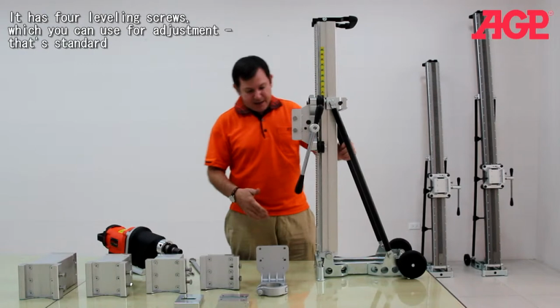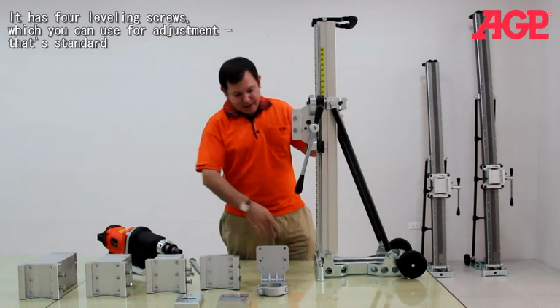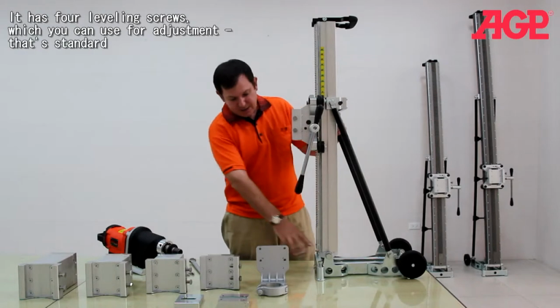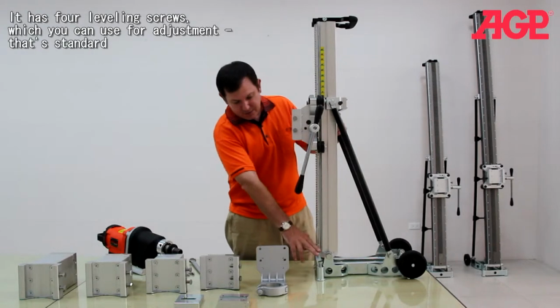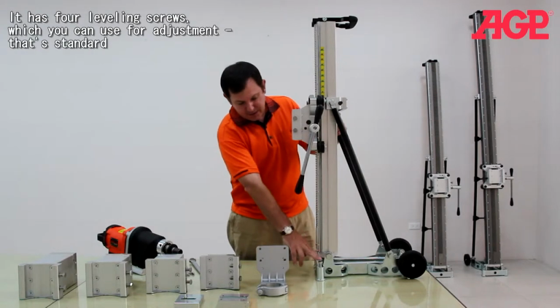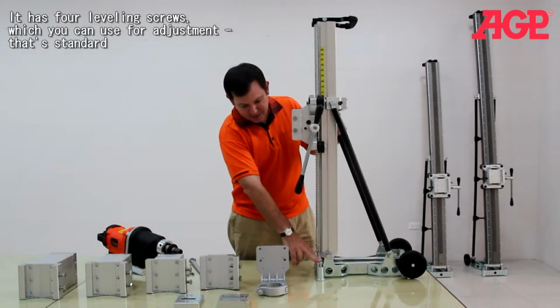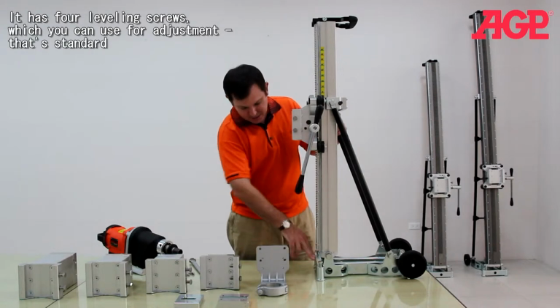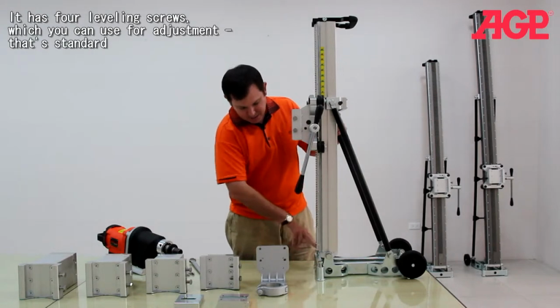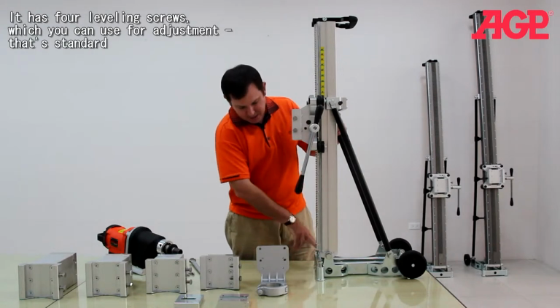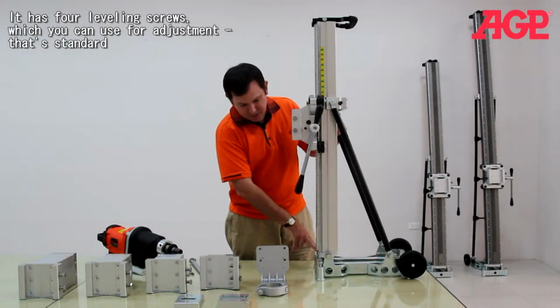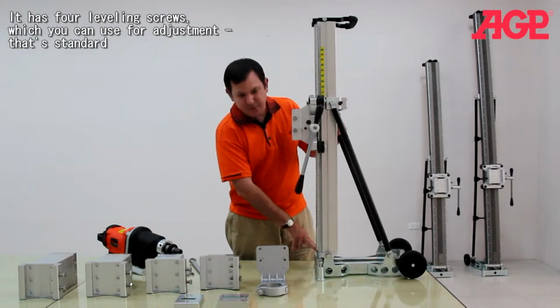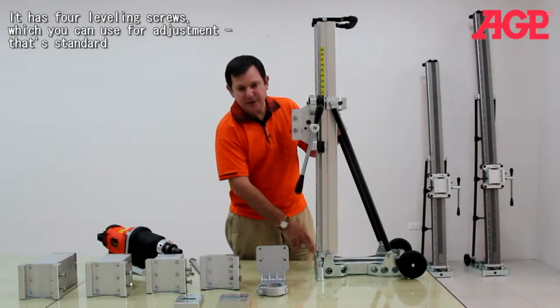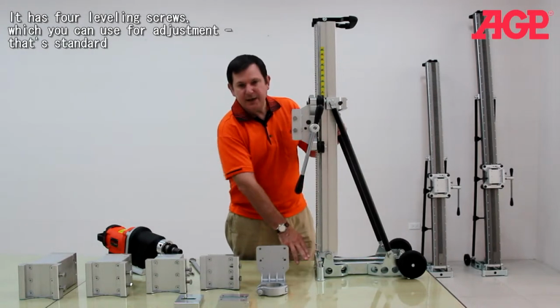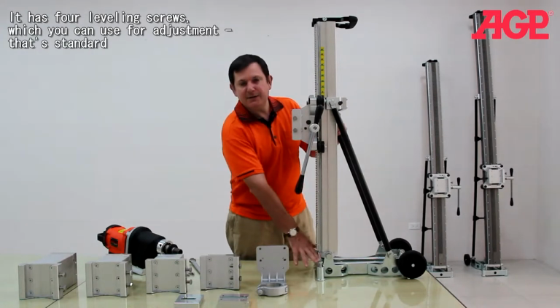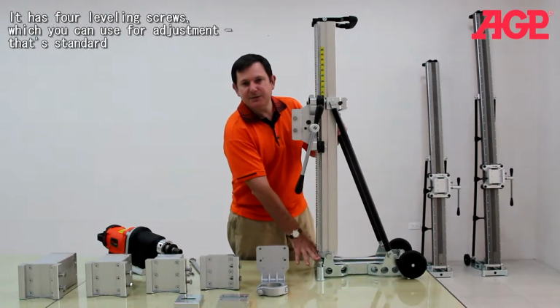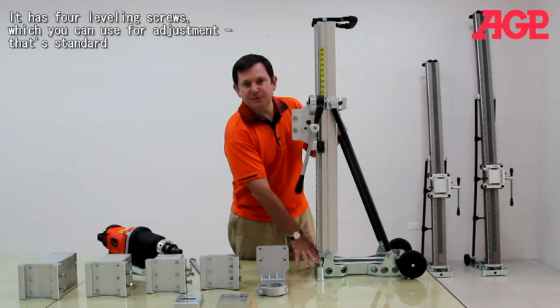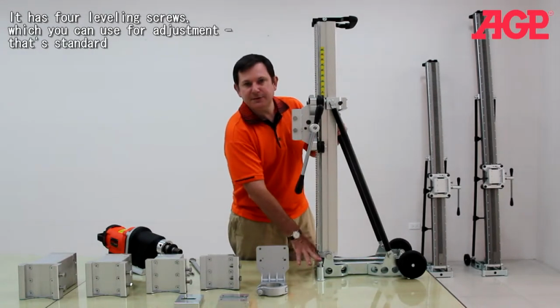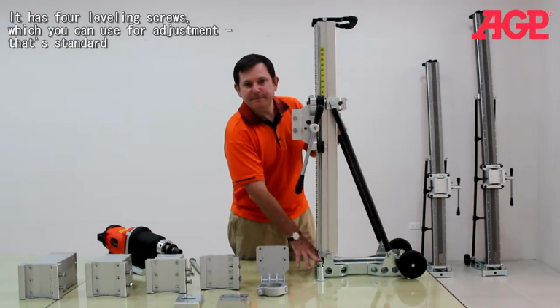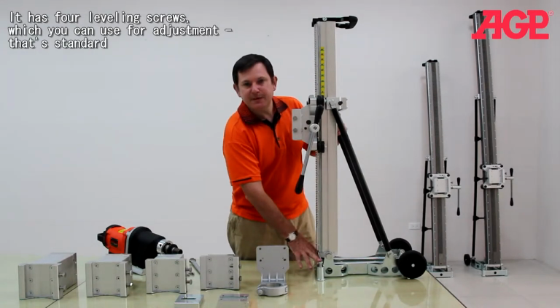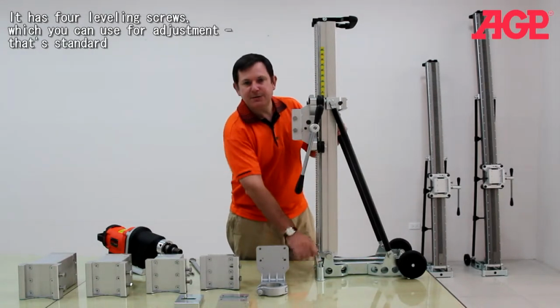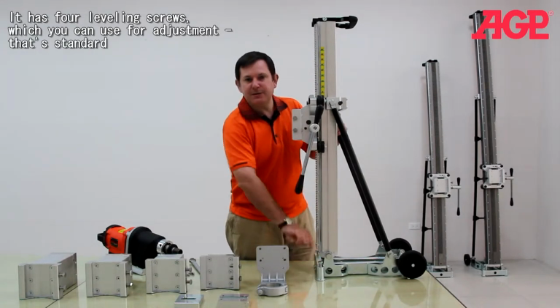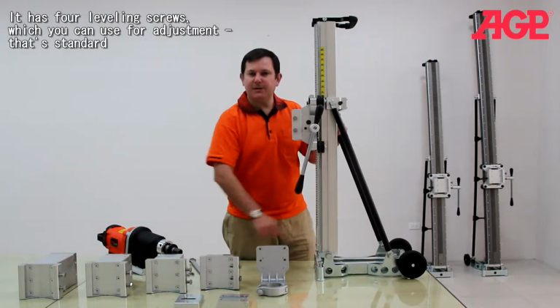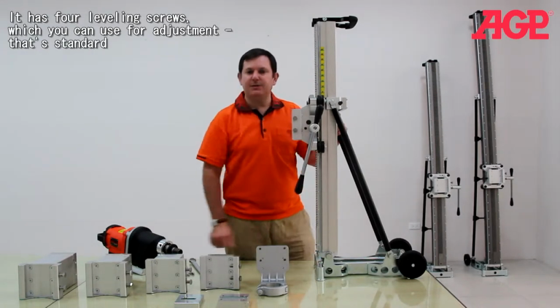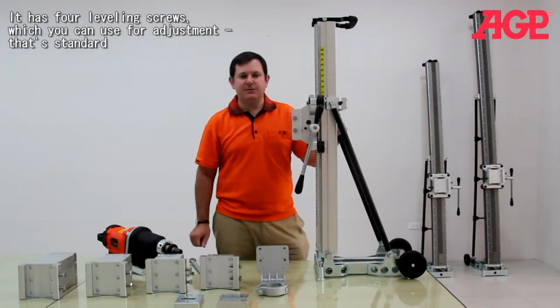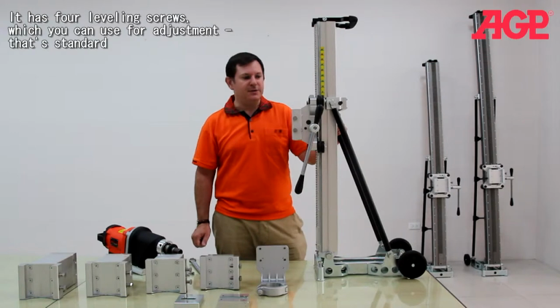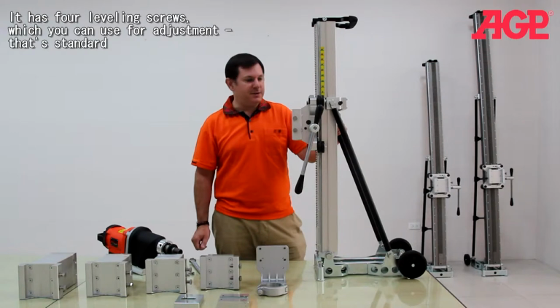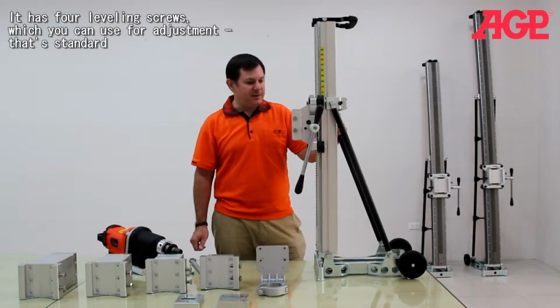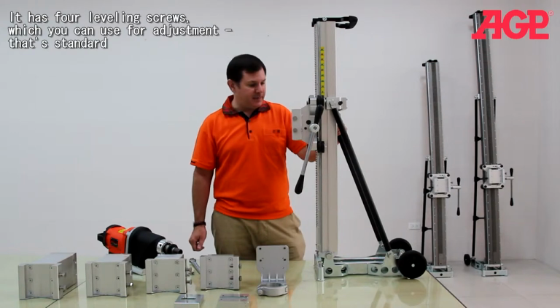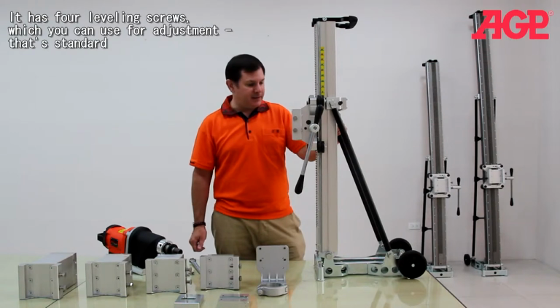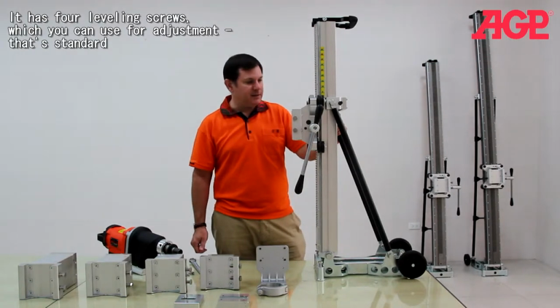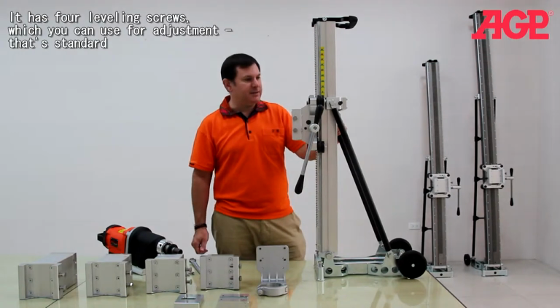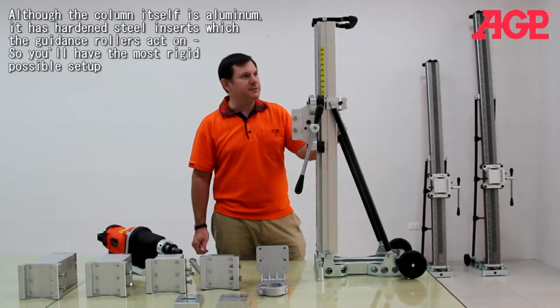And it has these four leveling screws, which you can use for adjustment. That's standard.